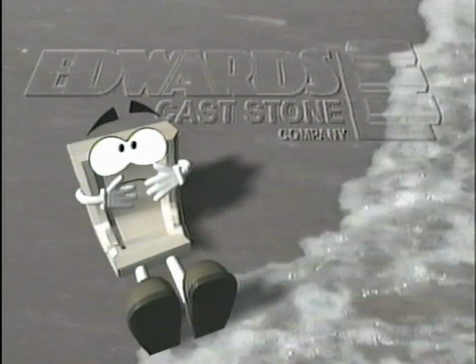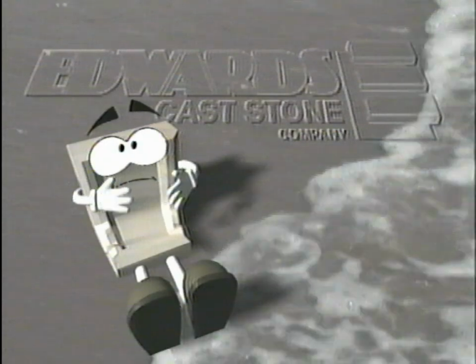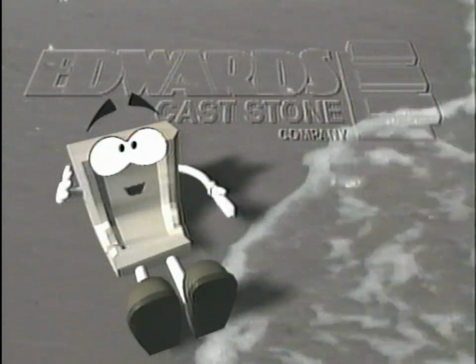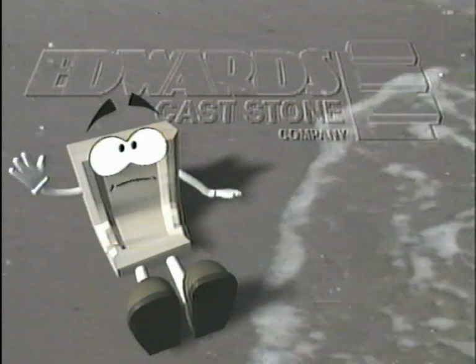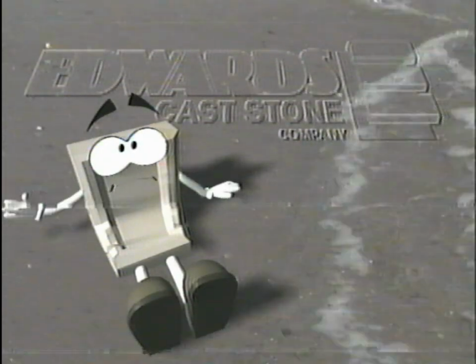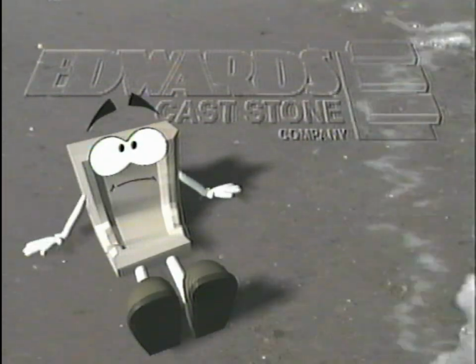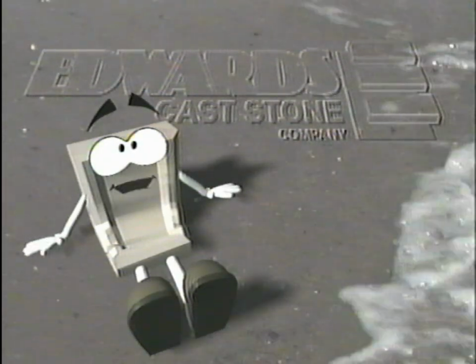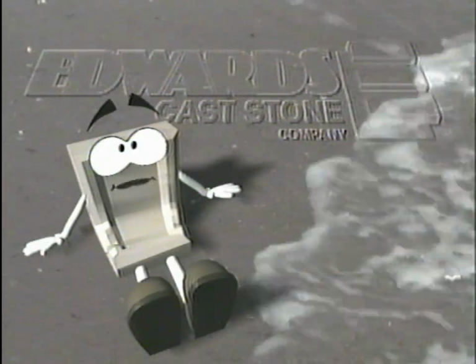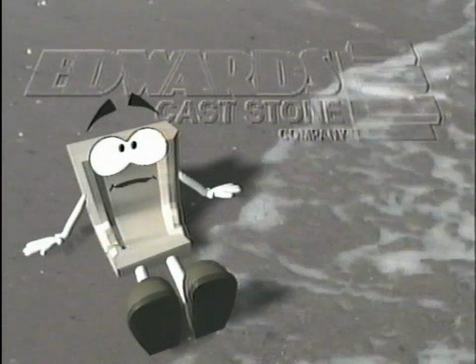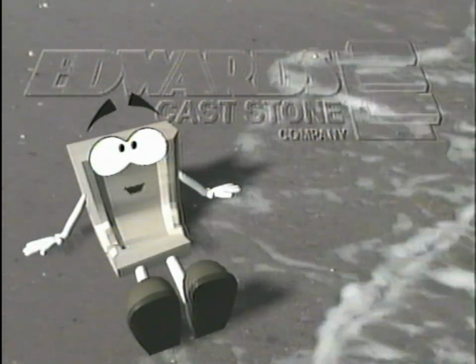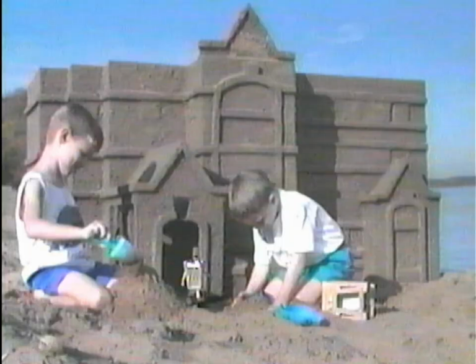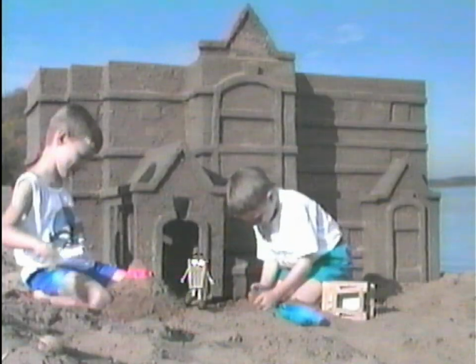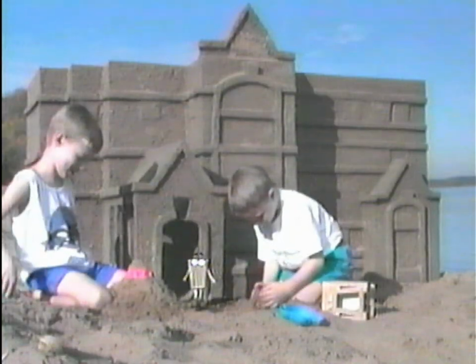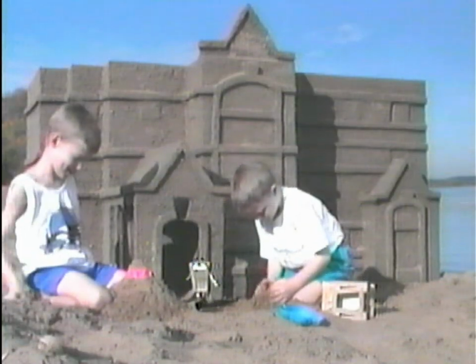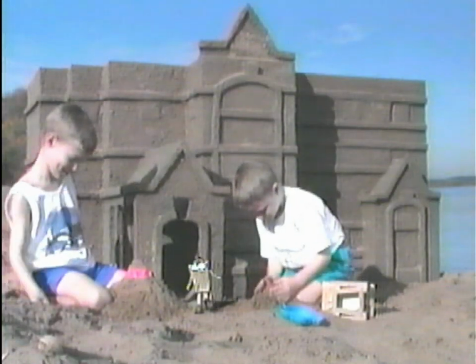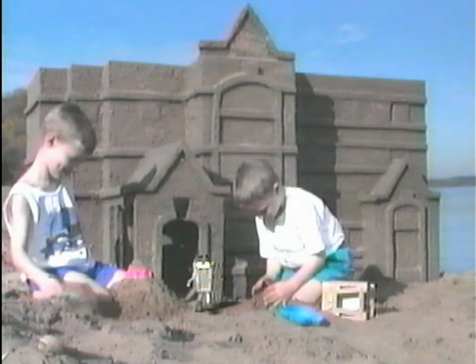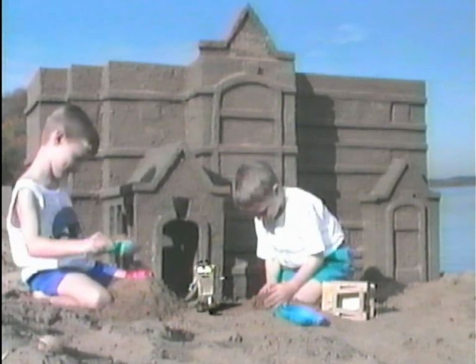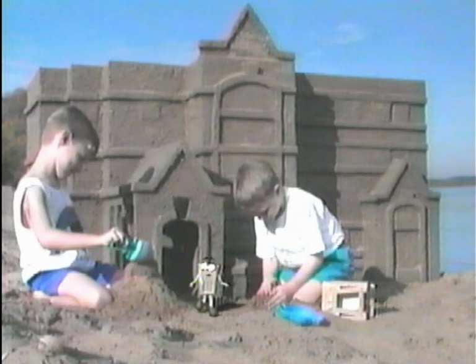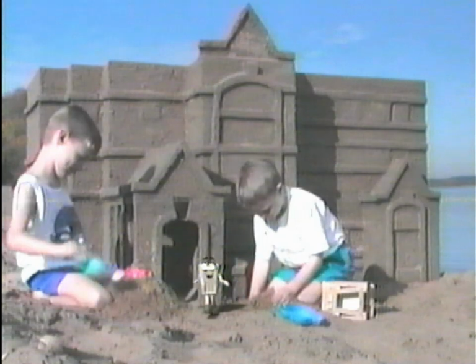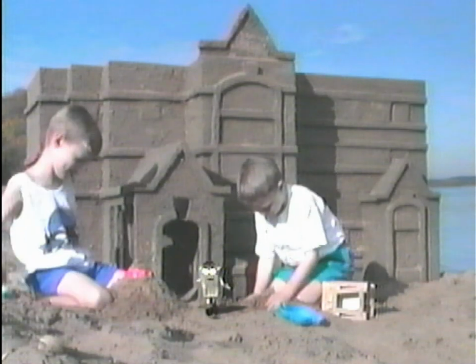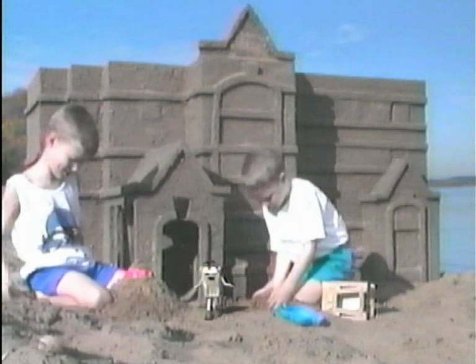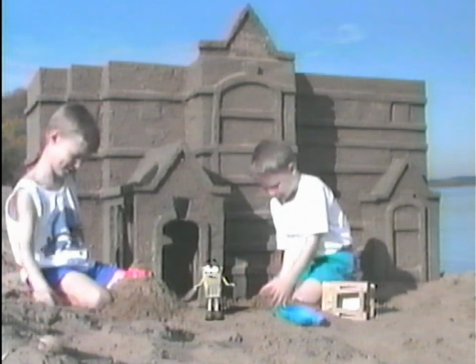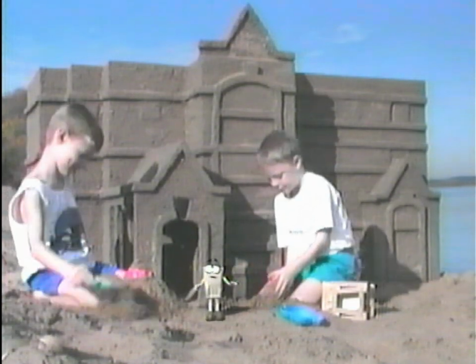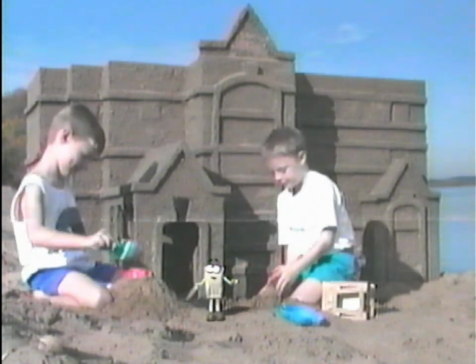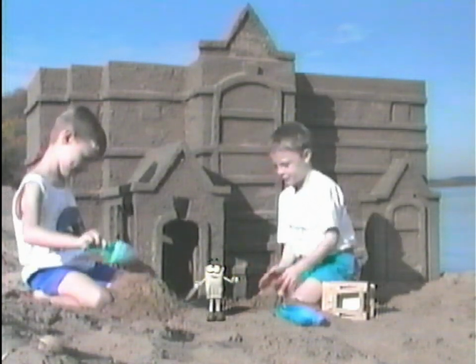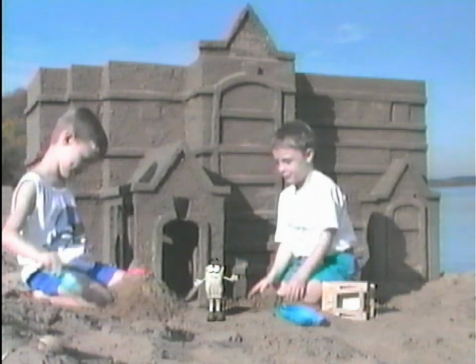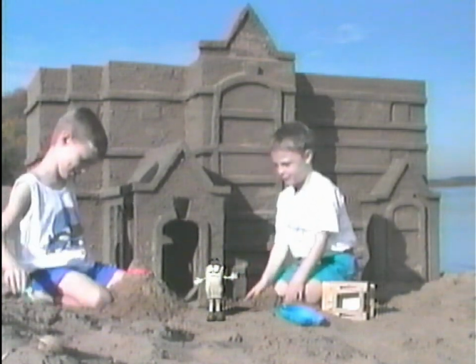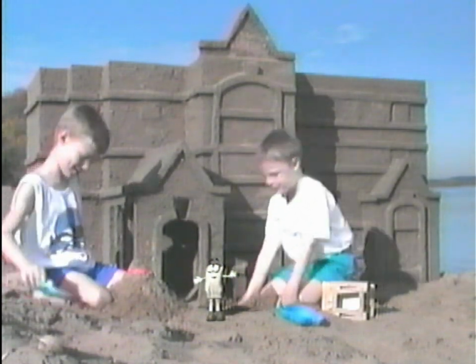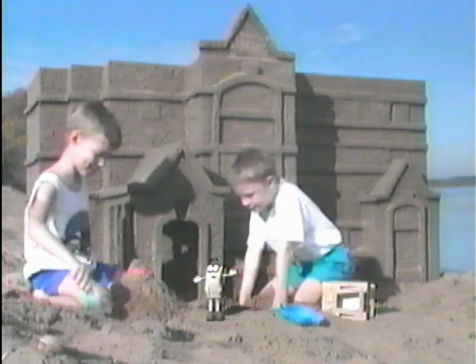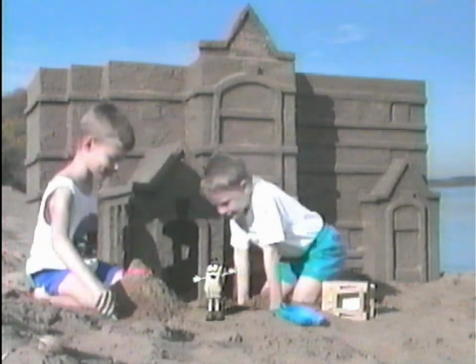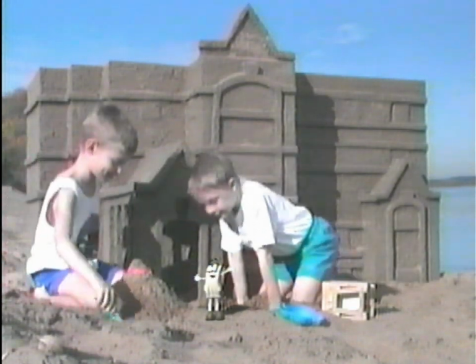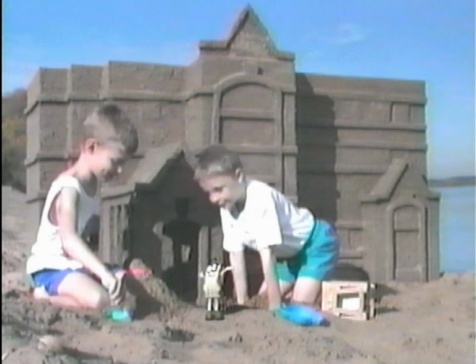Hello, I'm Ed C. Stone. Remember being a kid and going to the beach and throwing sand at your brother?